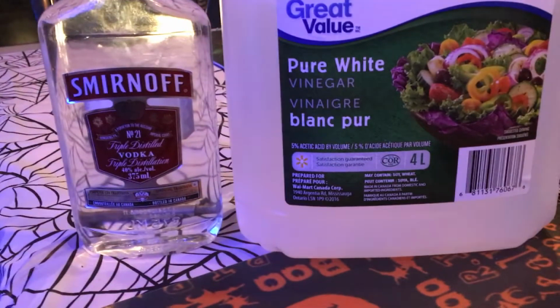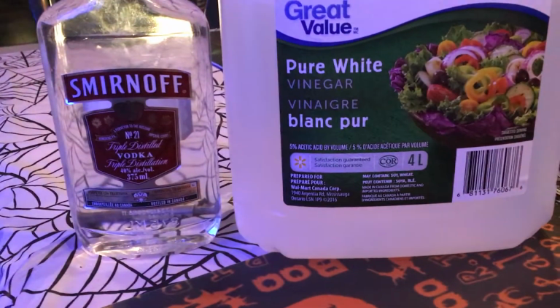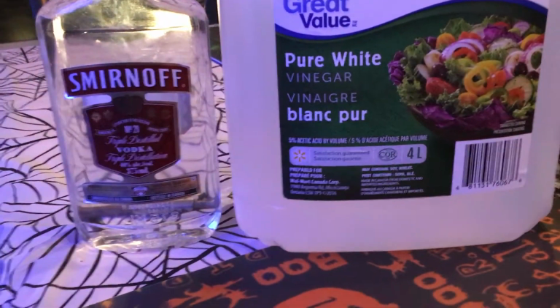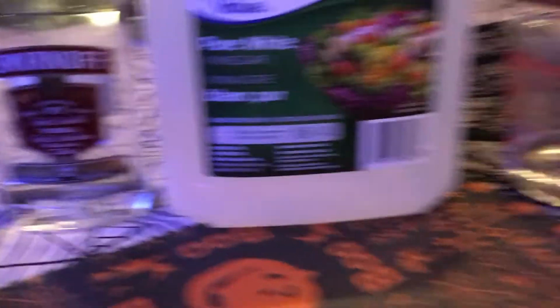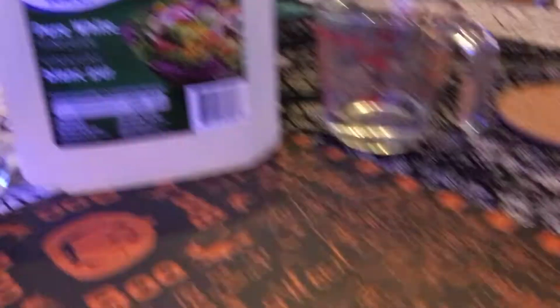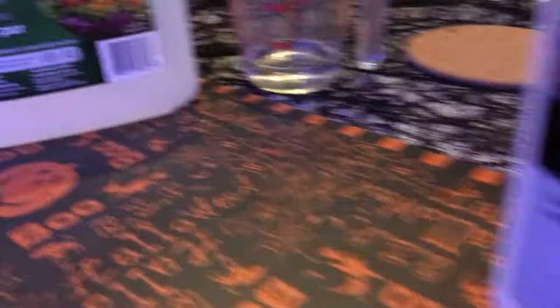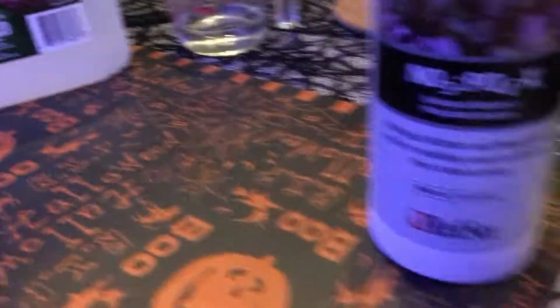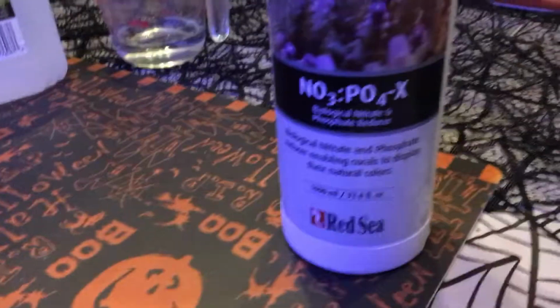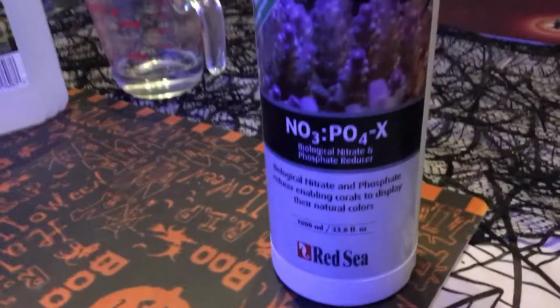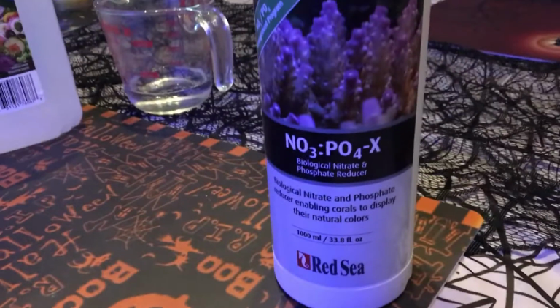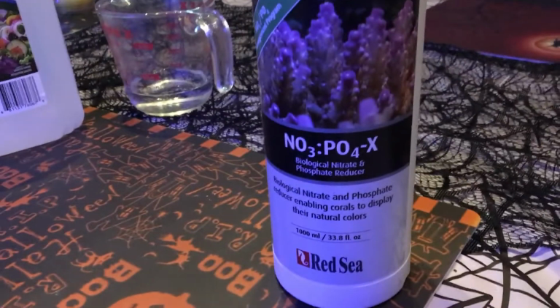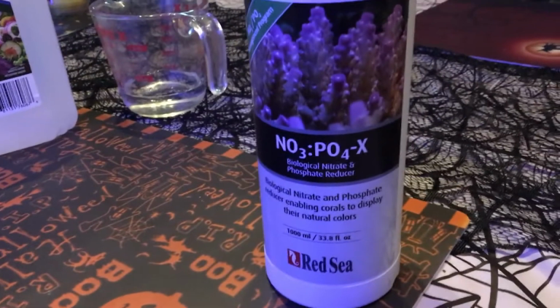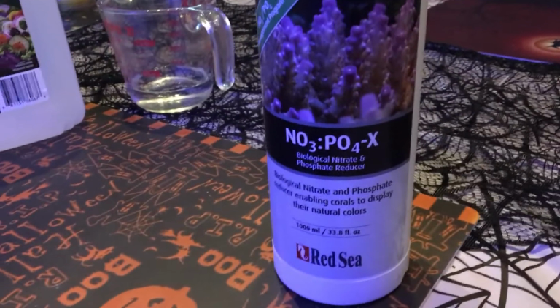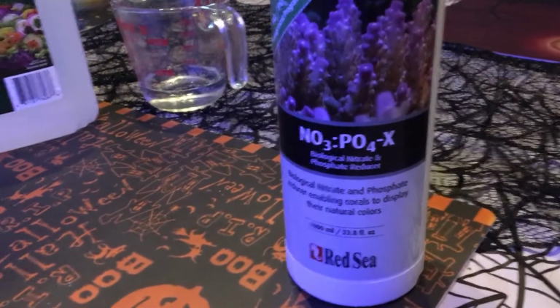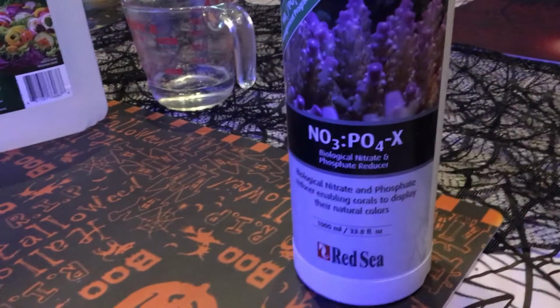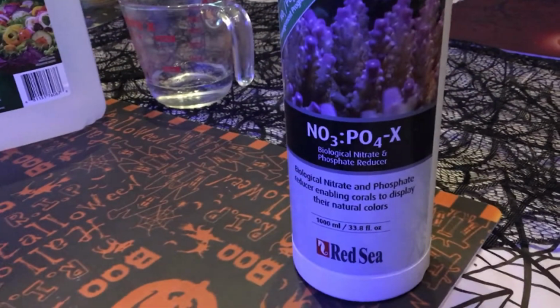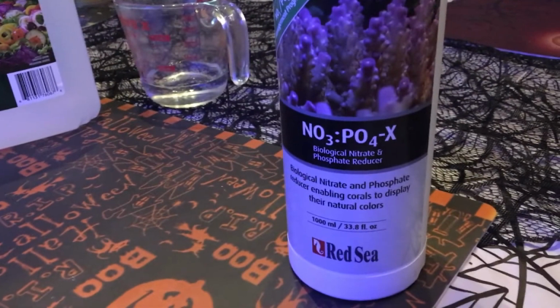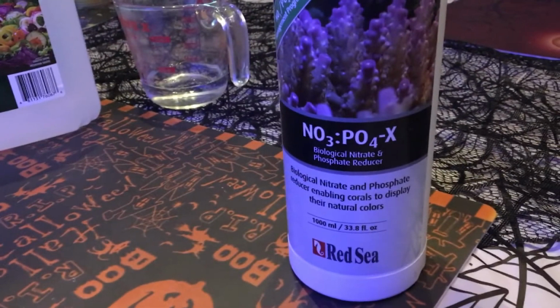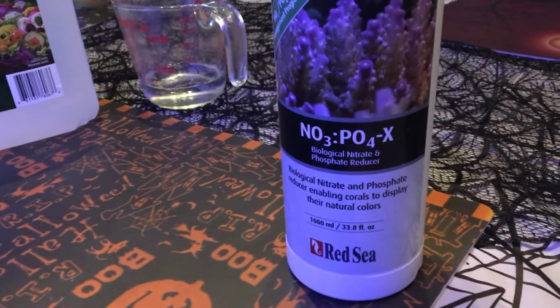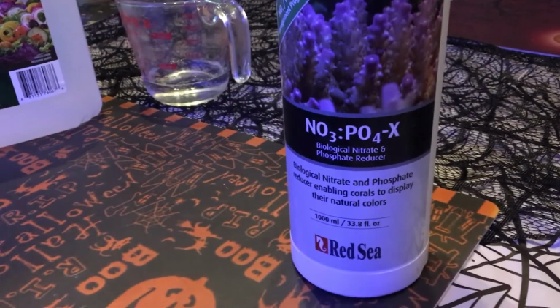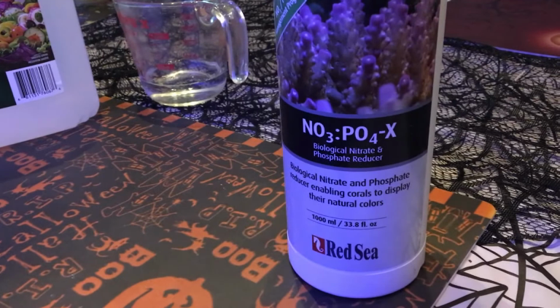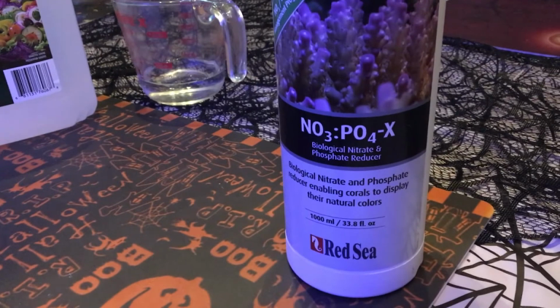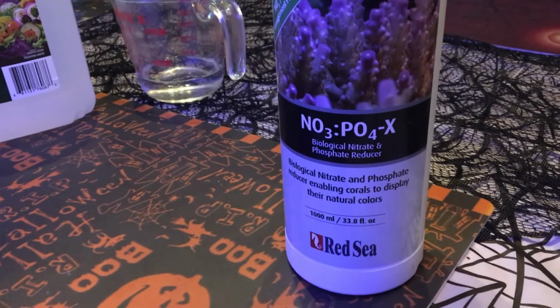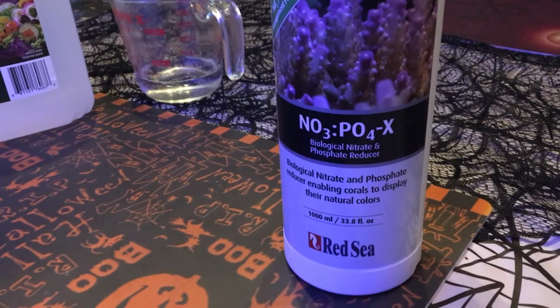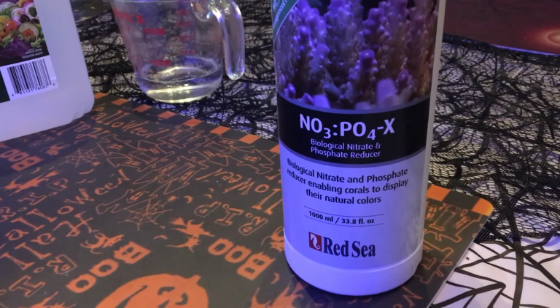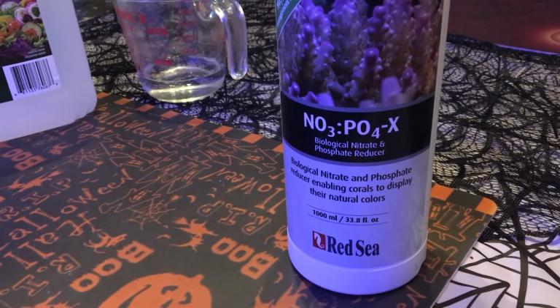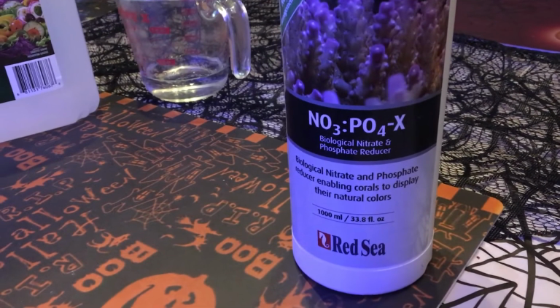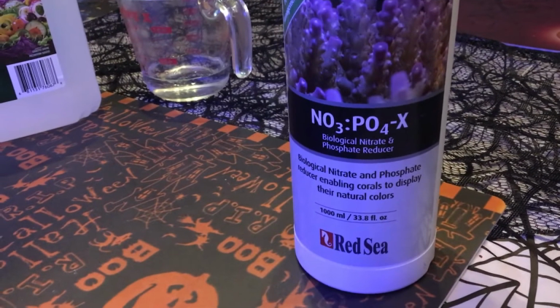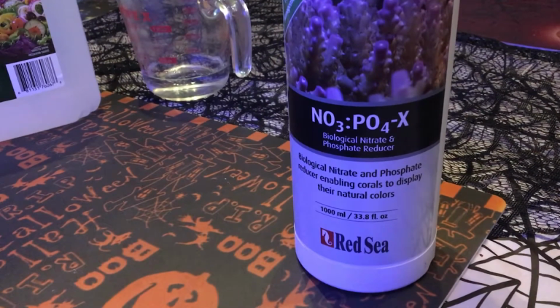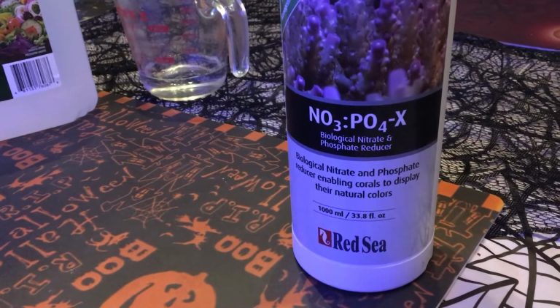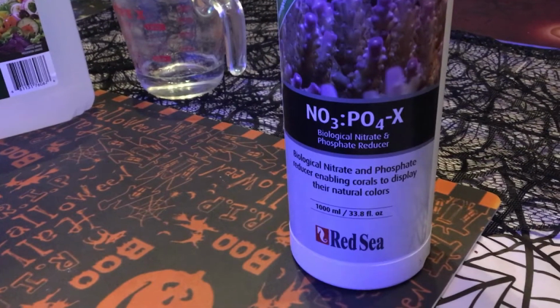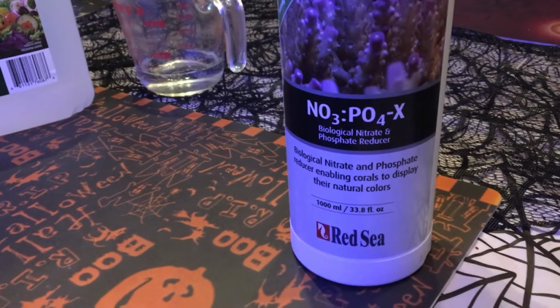The Red Sea product works very well and I do like it, but doing it yourself saves you about 50% of the cost, maybe slightly more.